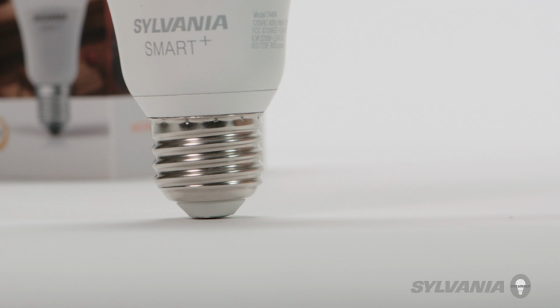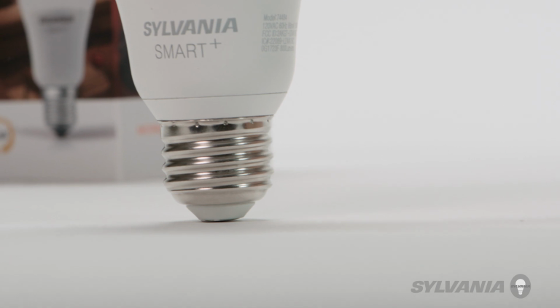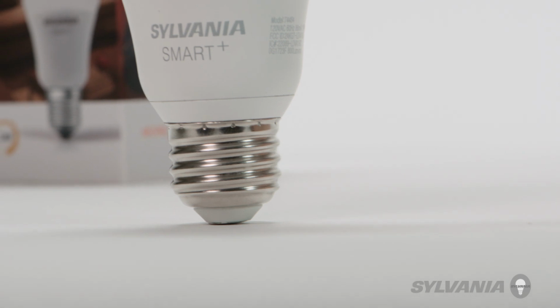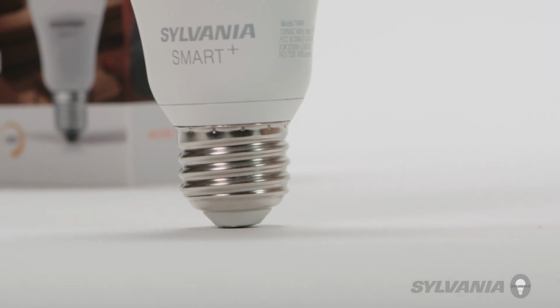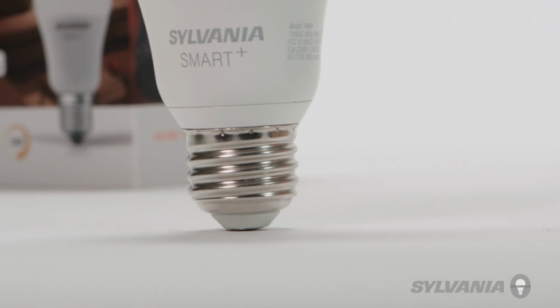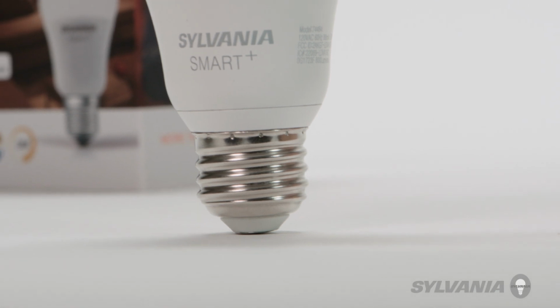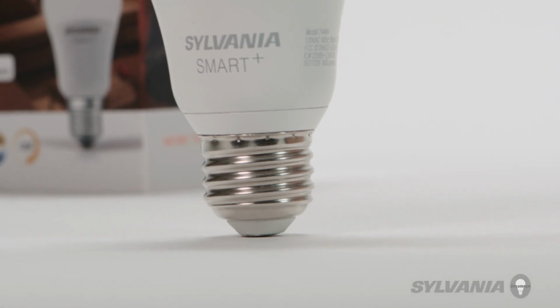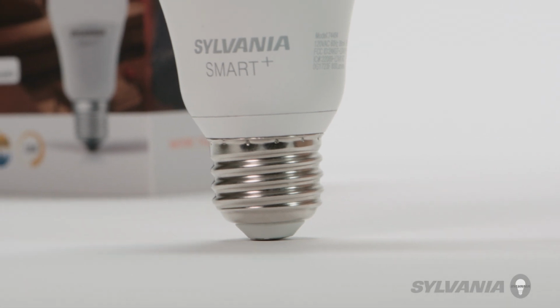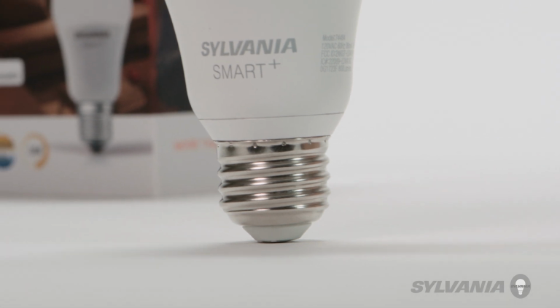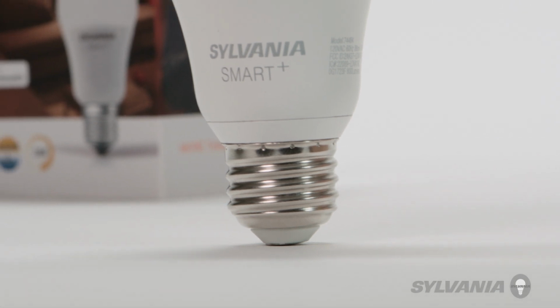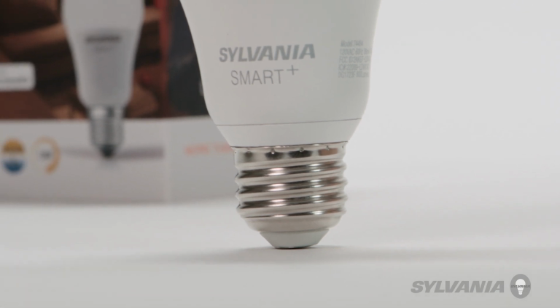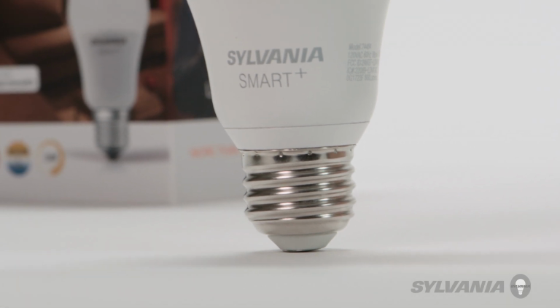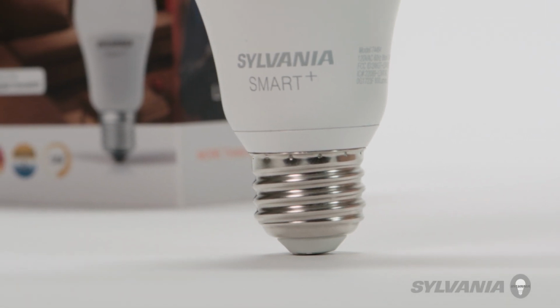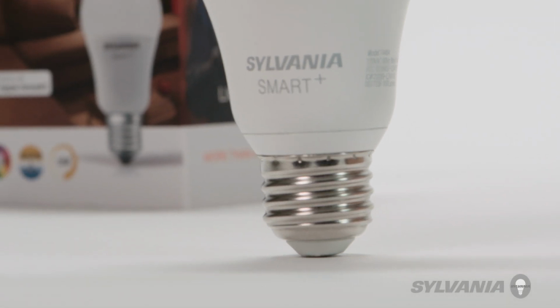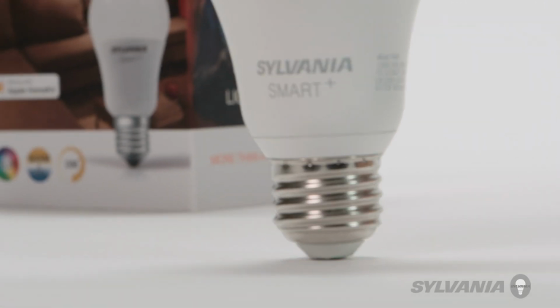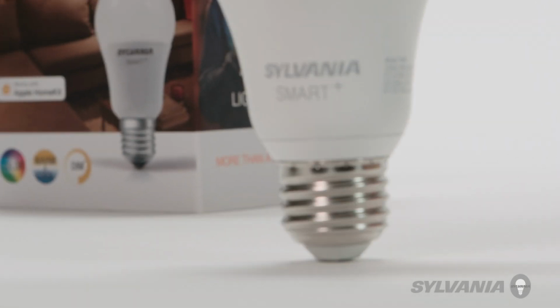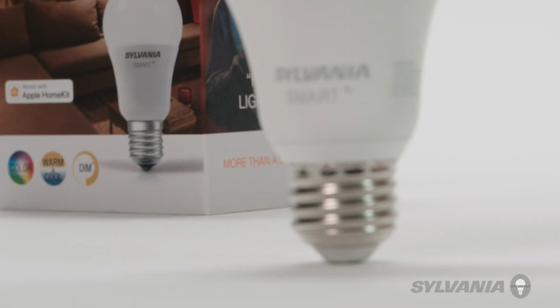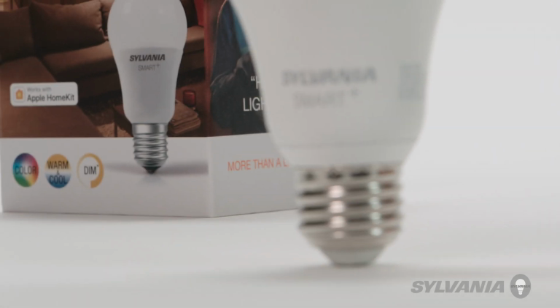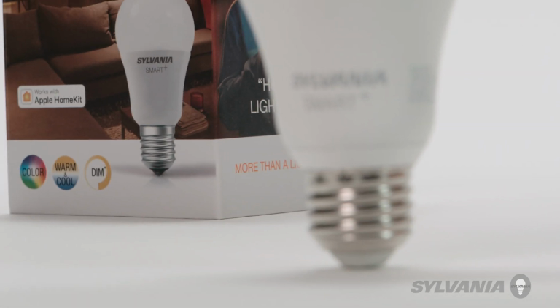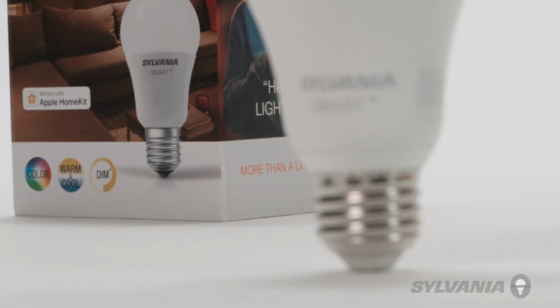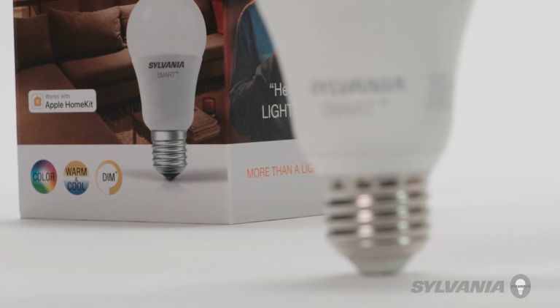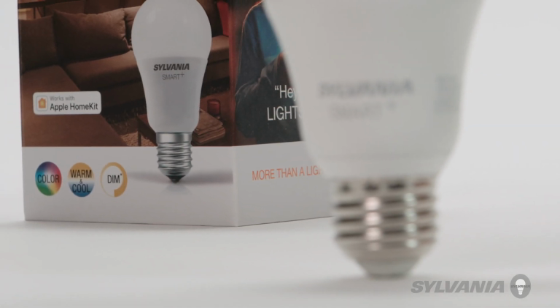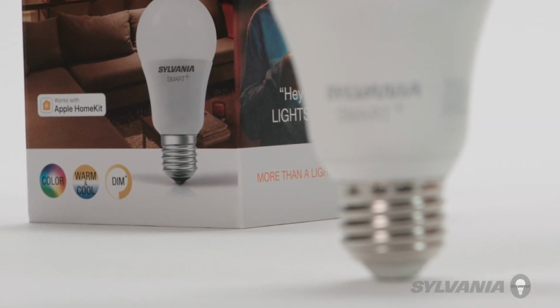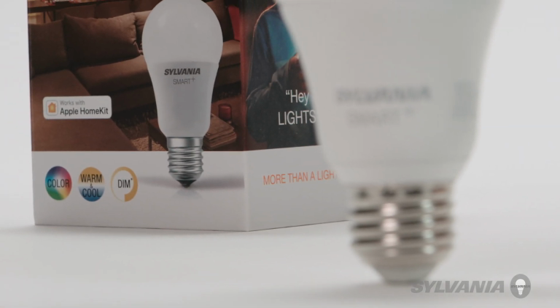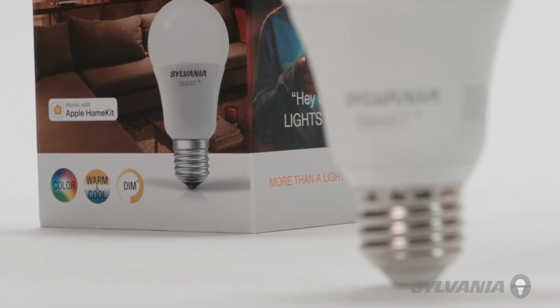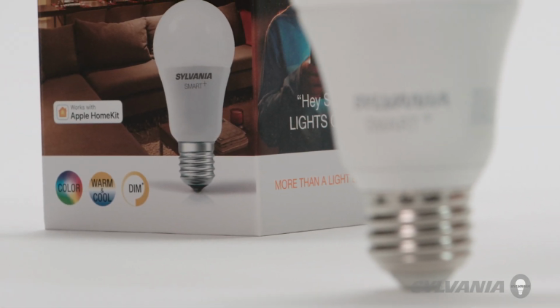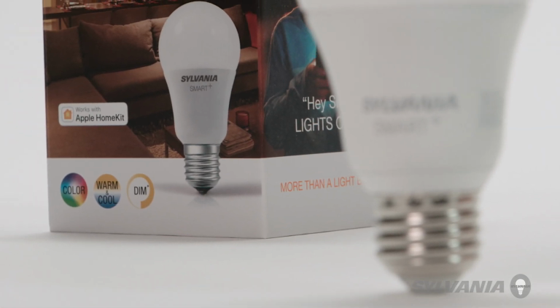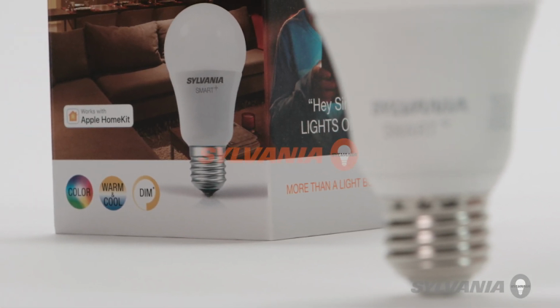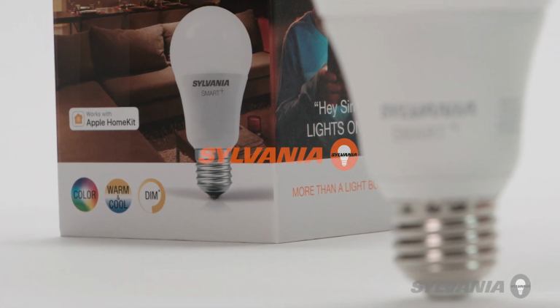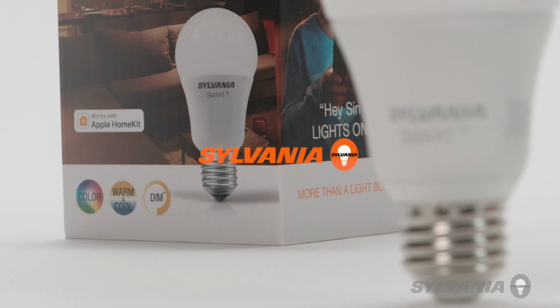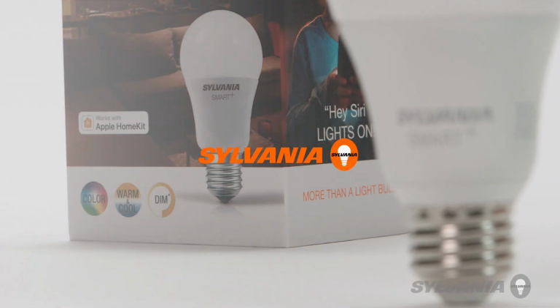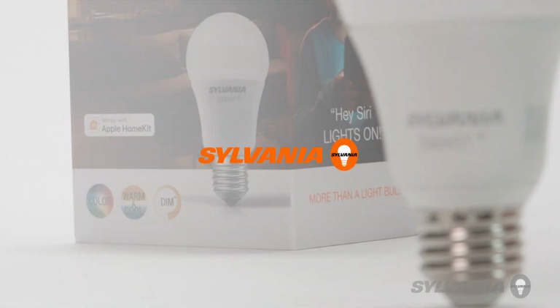You have now successfully updated your Sylvania Smart Plus bulb or accessory.